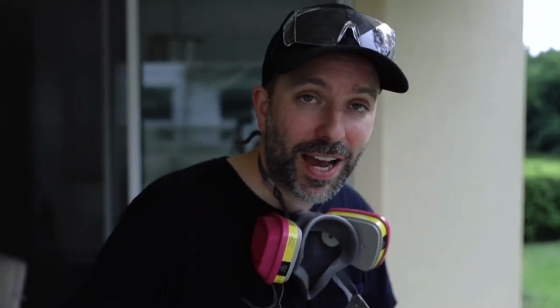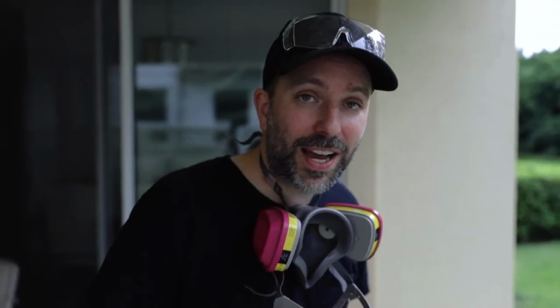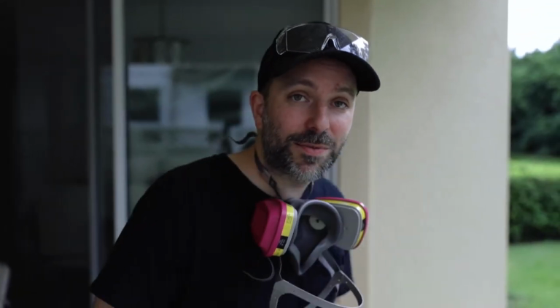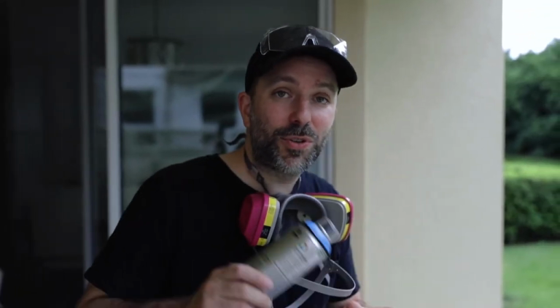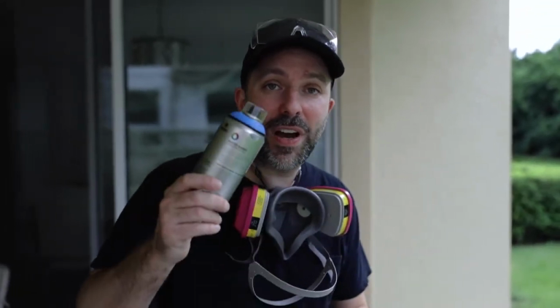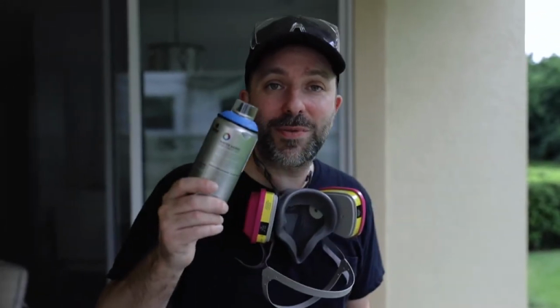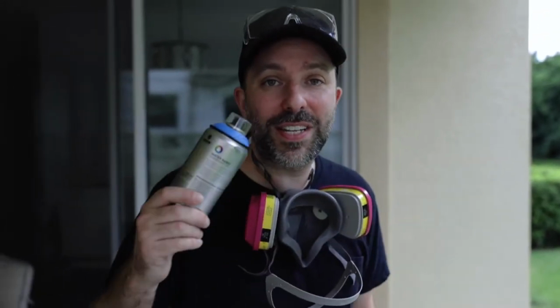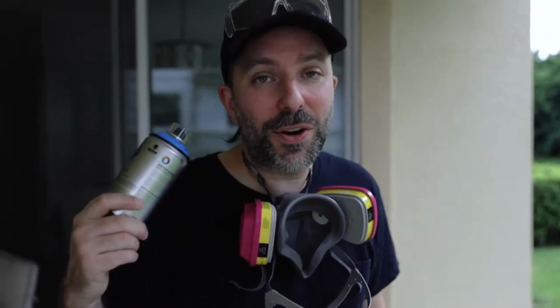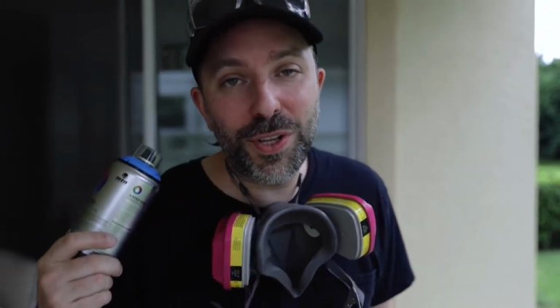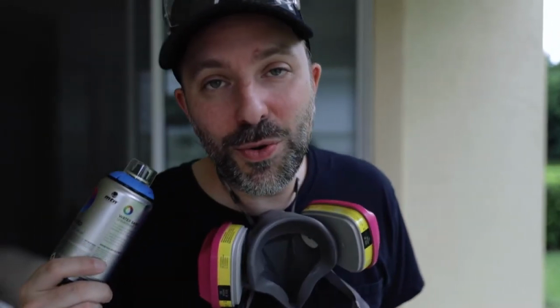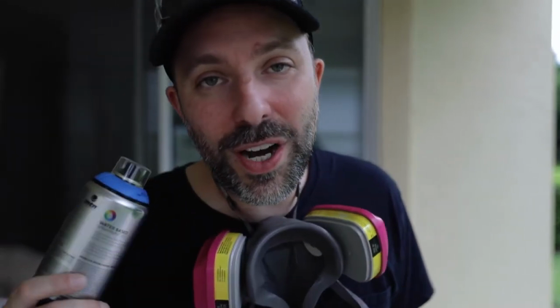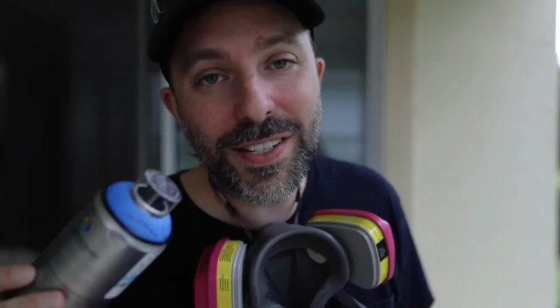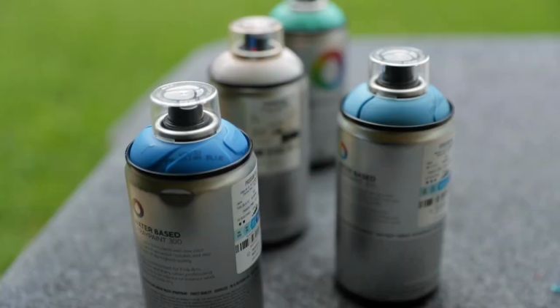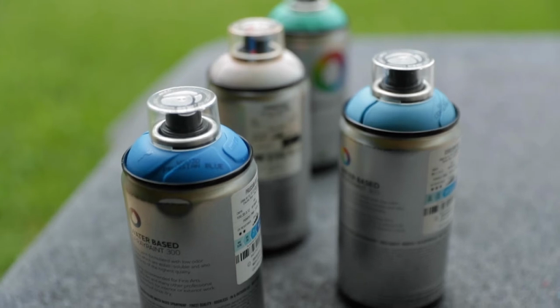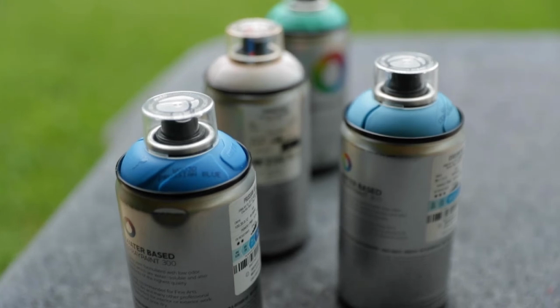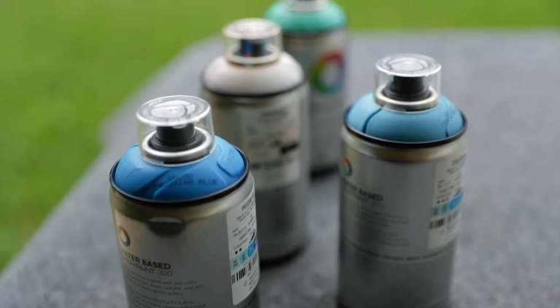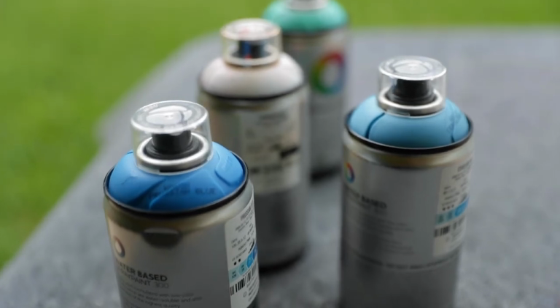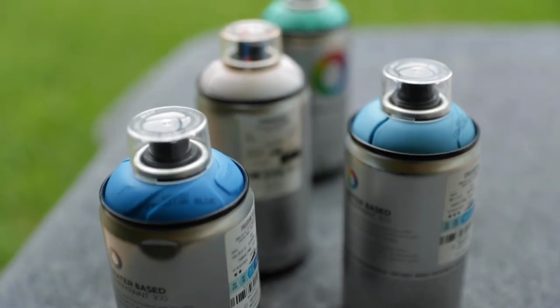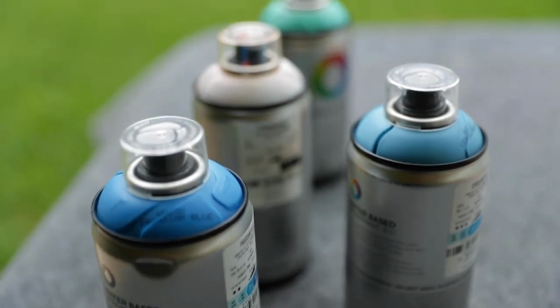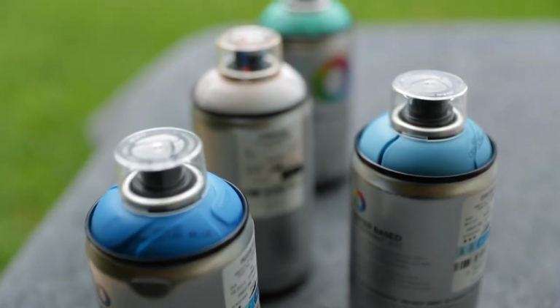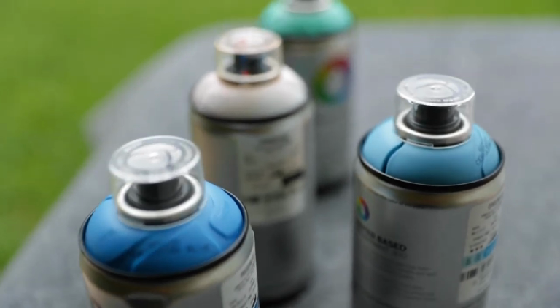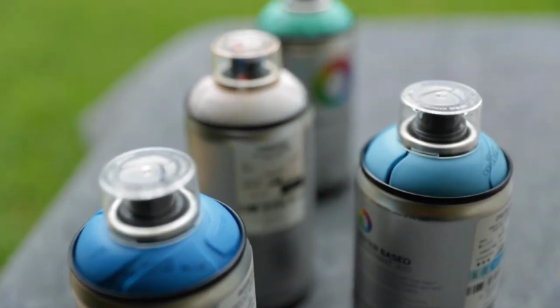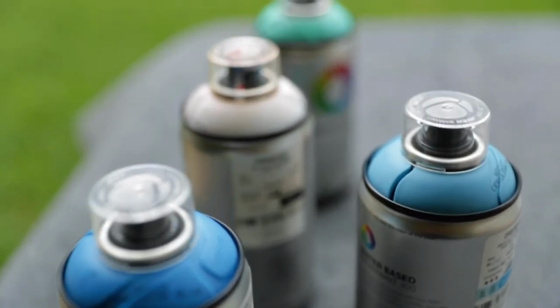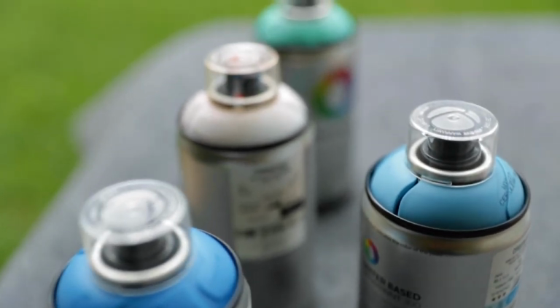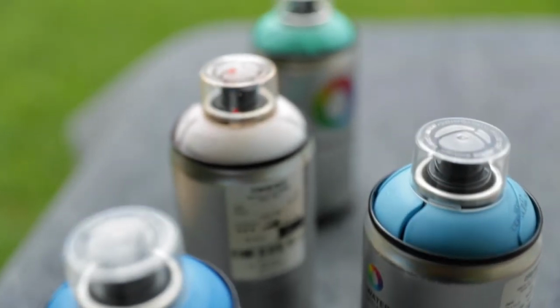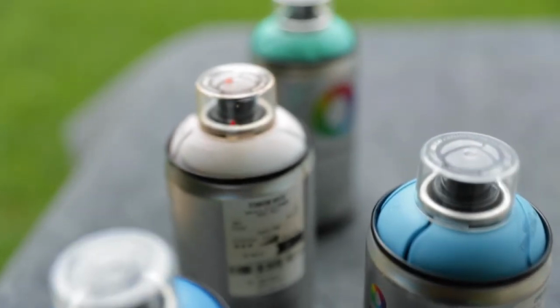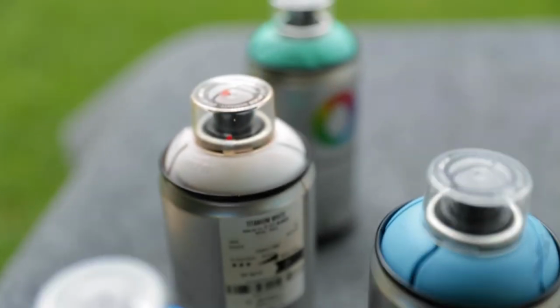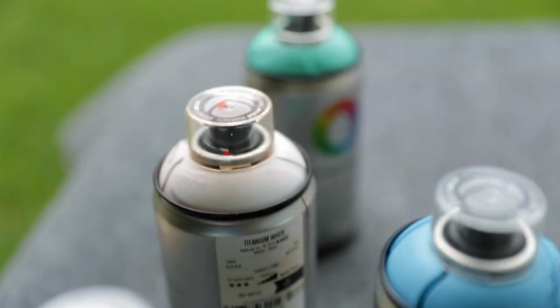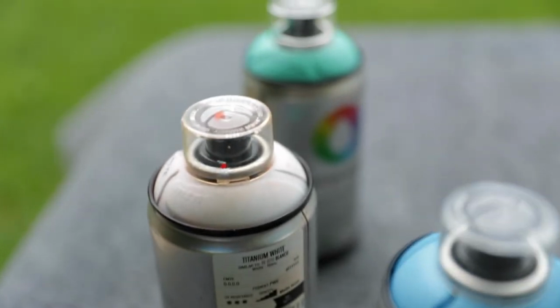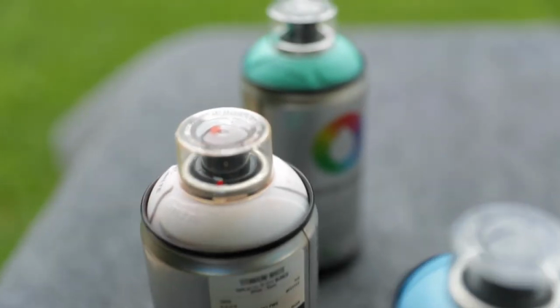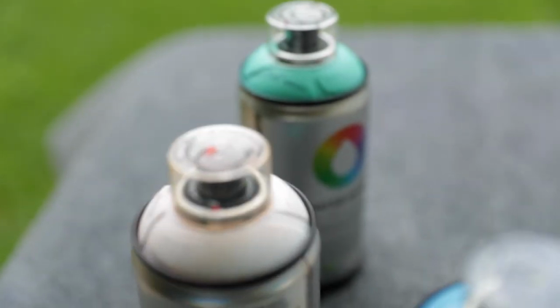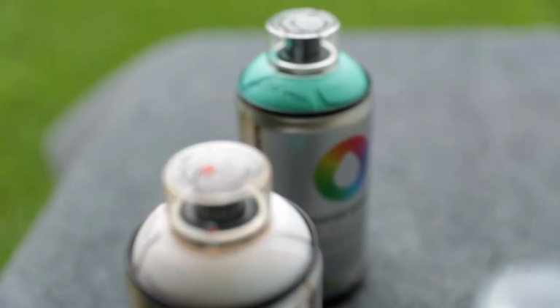I got some blue vibes because I got a really cool concept. I think a blue base will be really nice. So let's get it.